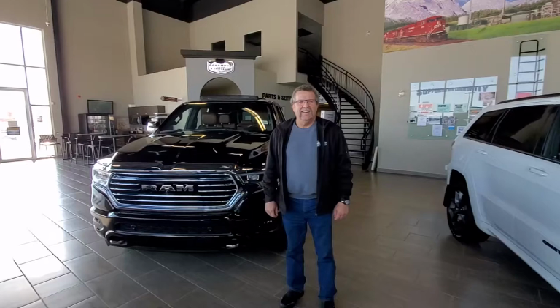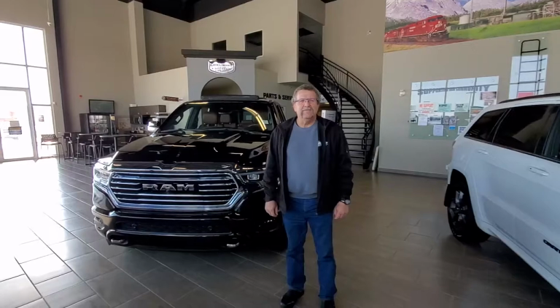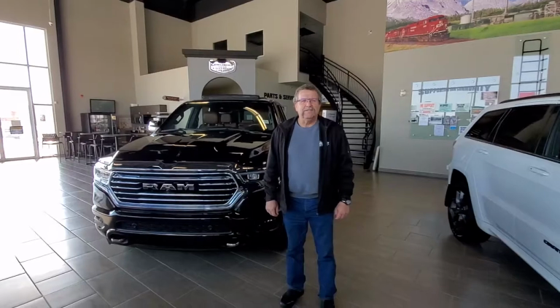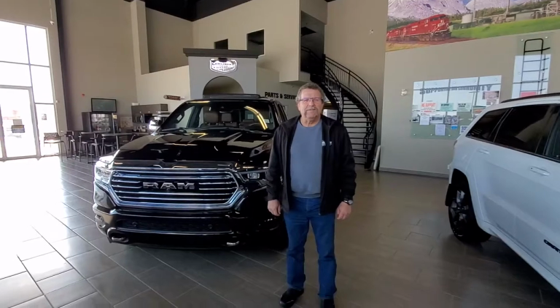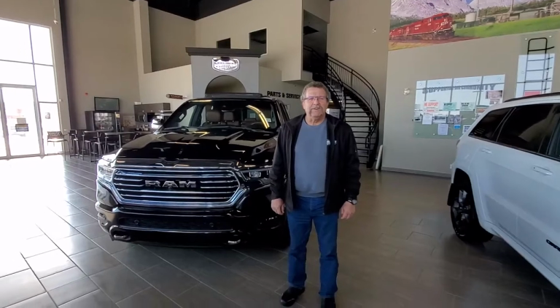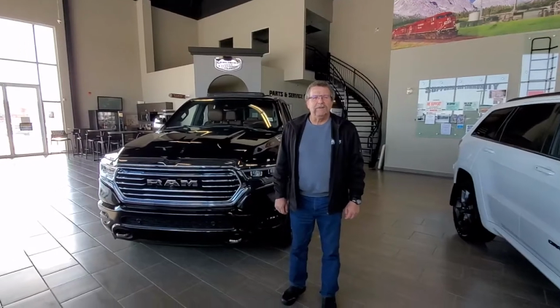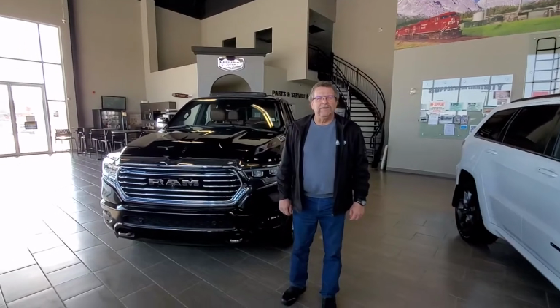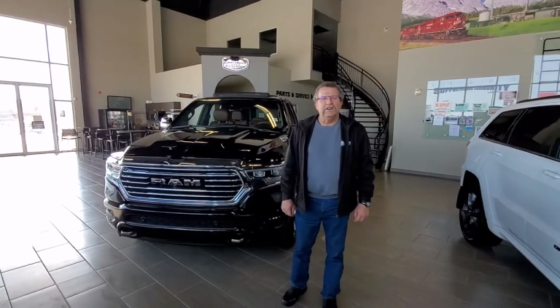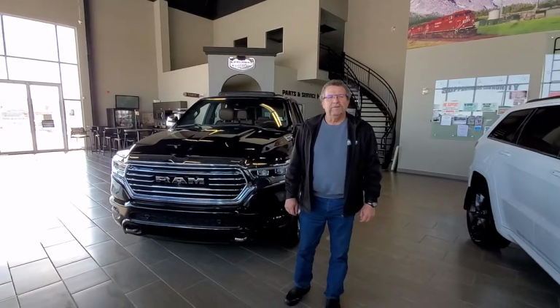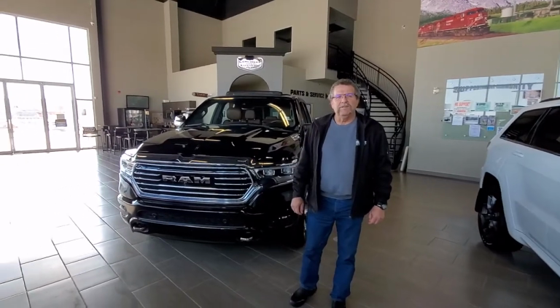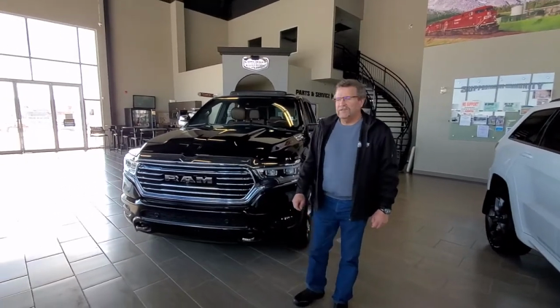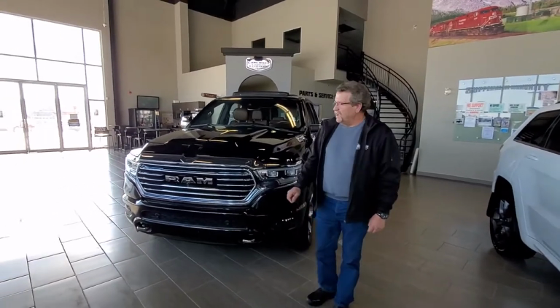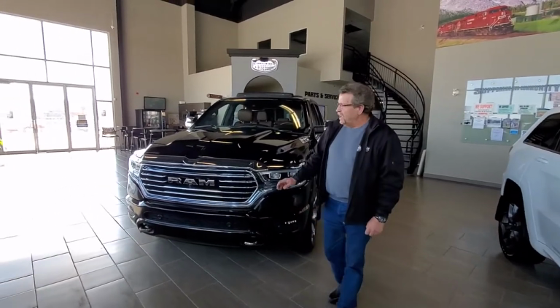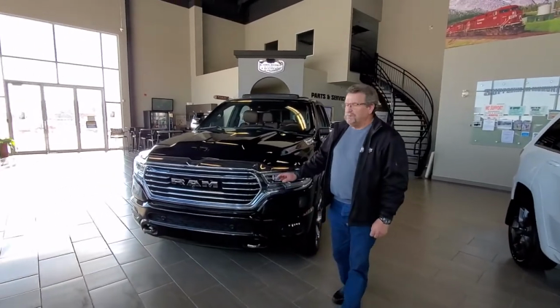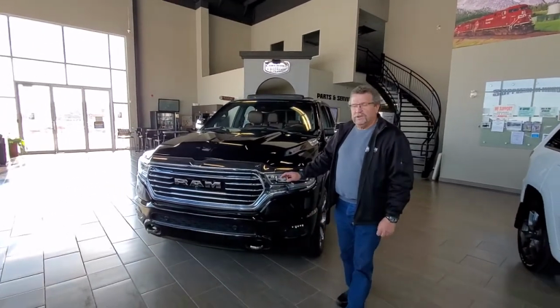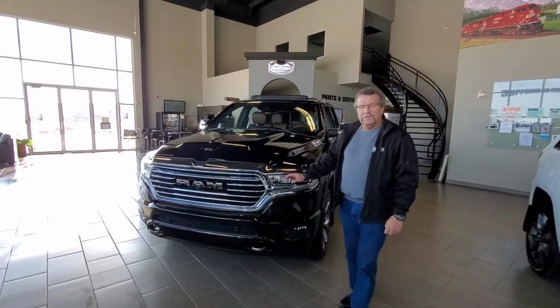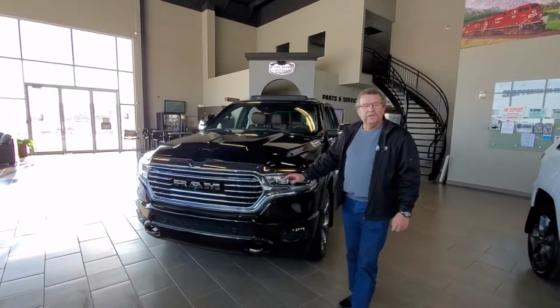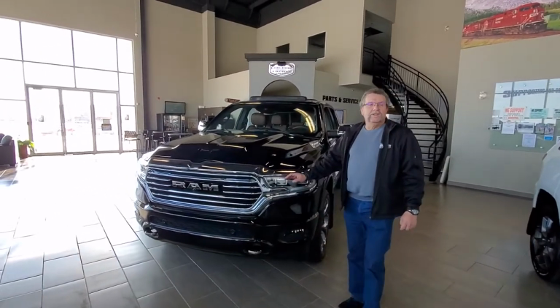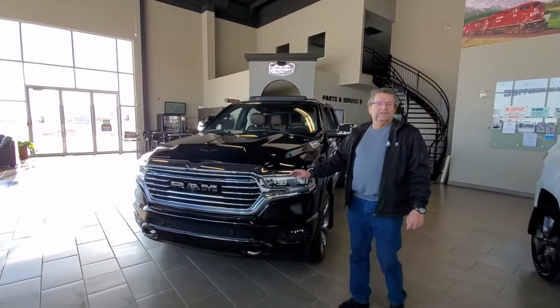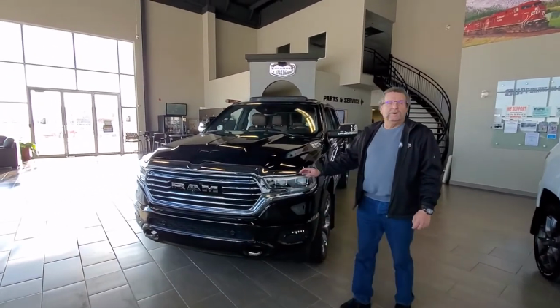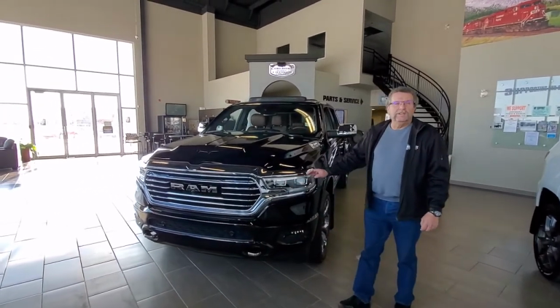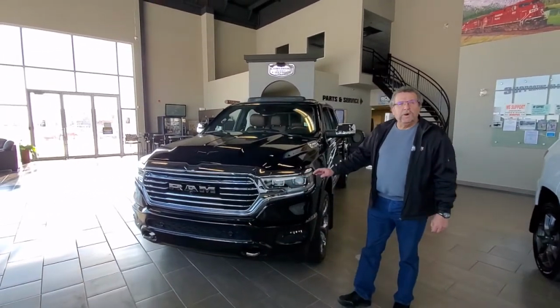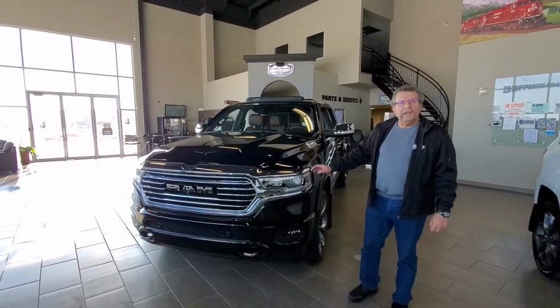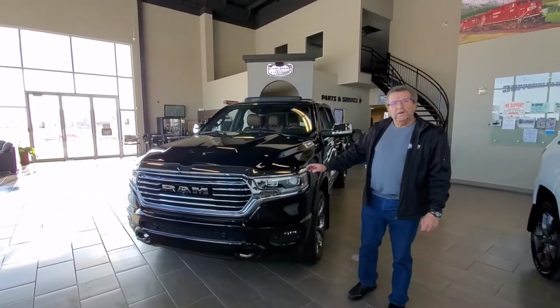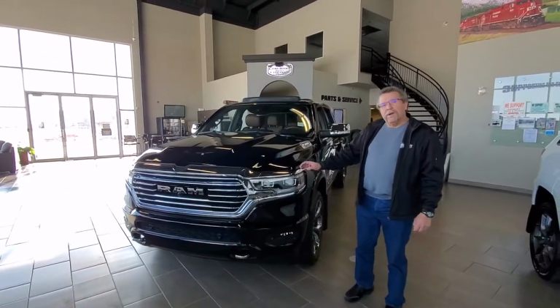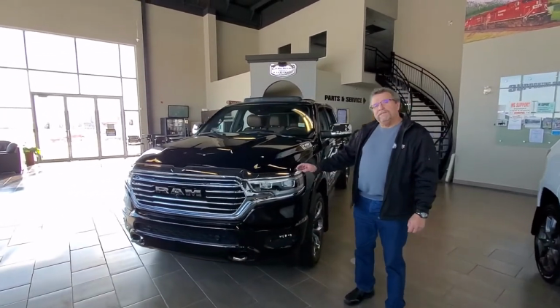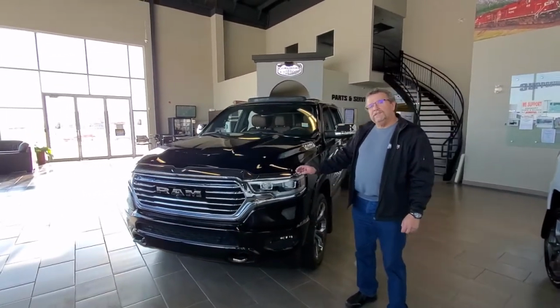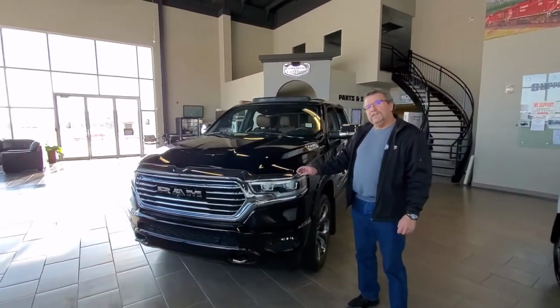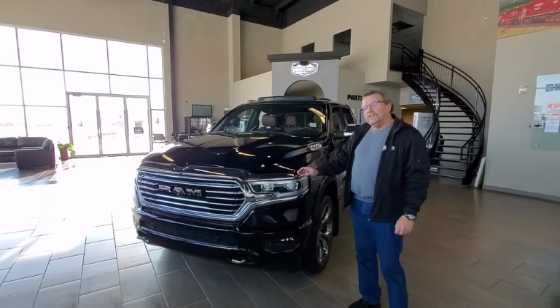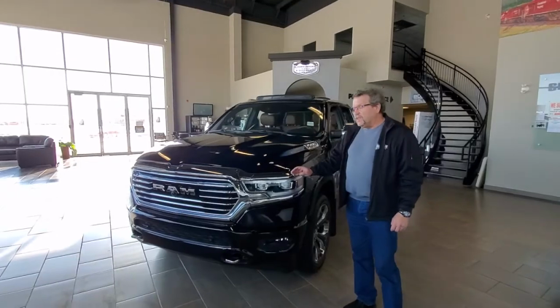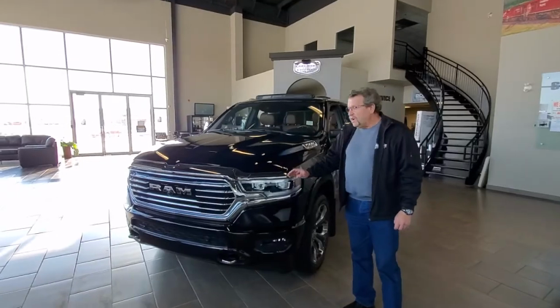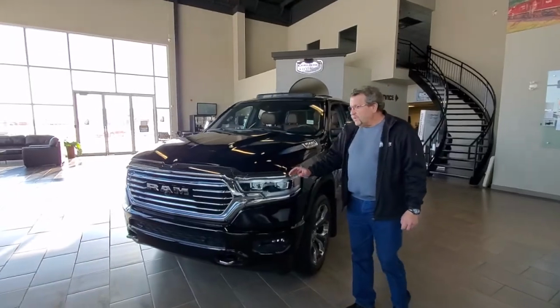Hey everybody, it's Steve McFarney. I'm from VDodge. What do I have here? I have a beautiful 2020 Ram 1500 Longhorn.